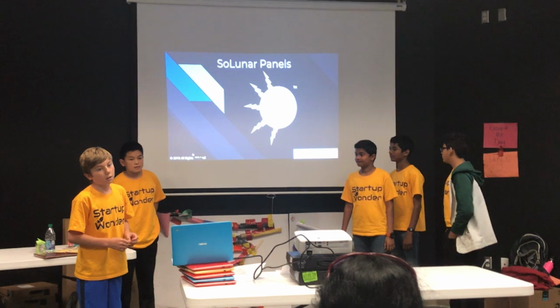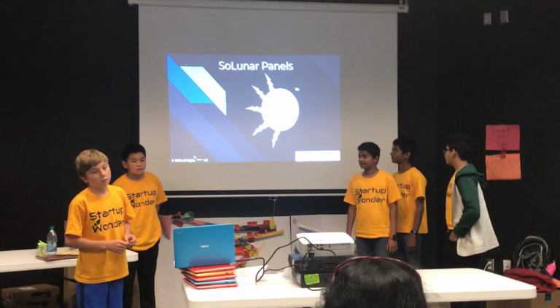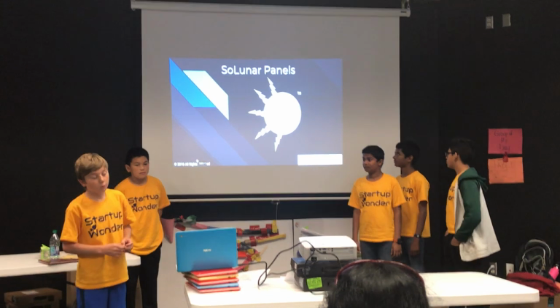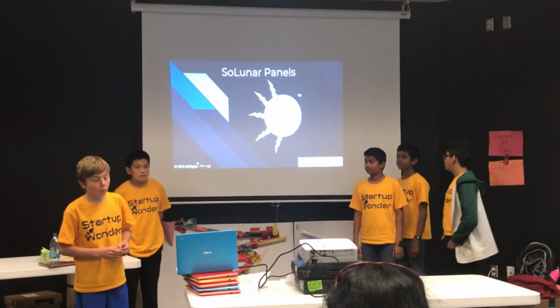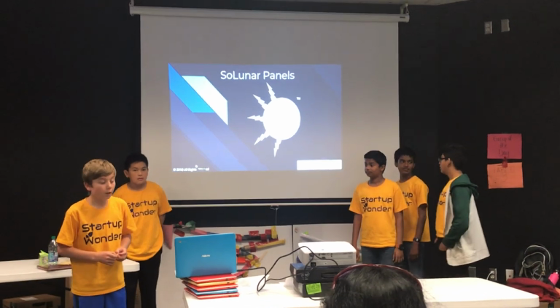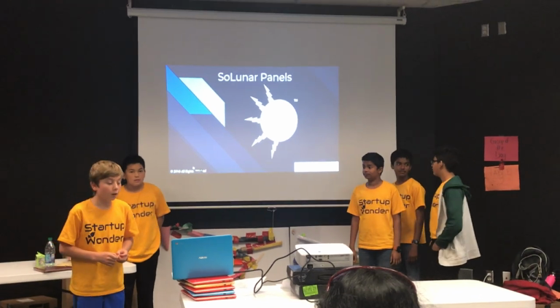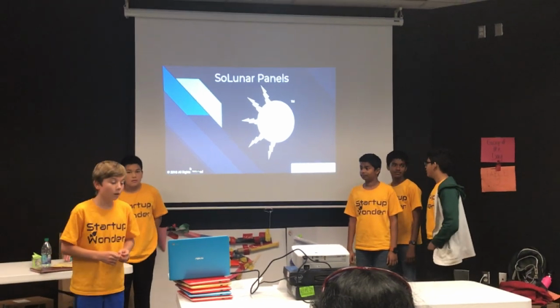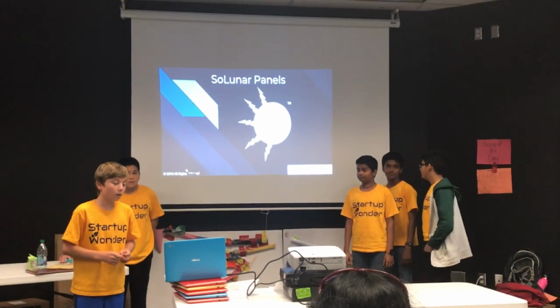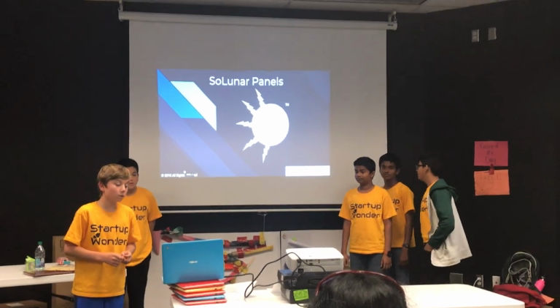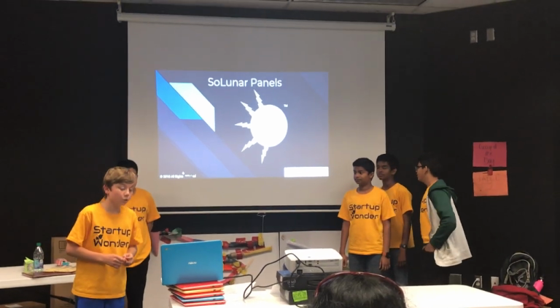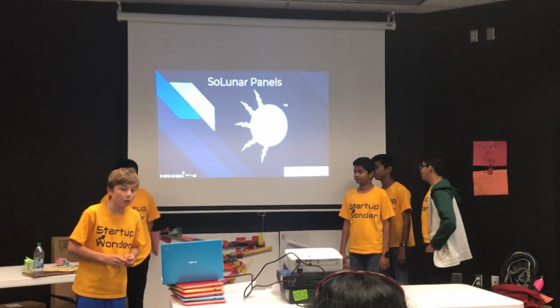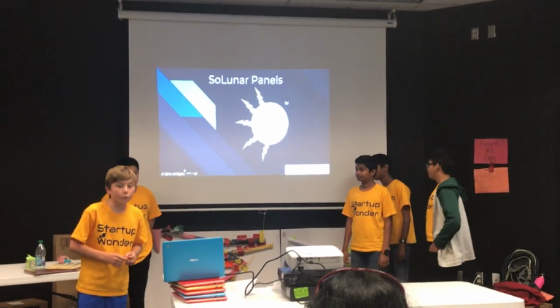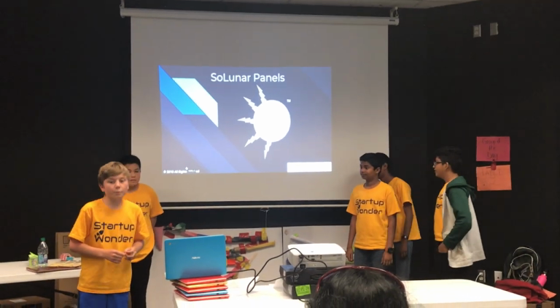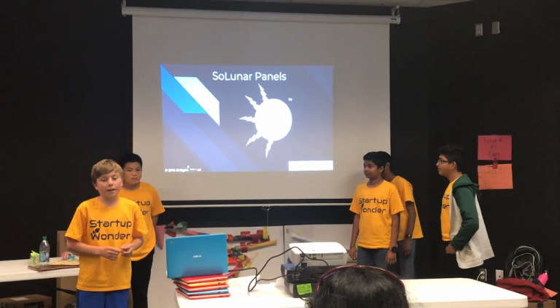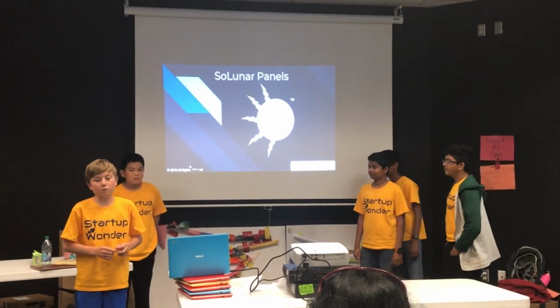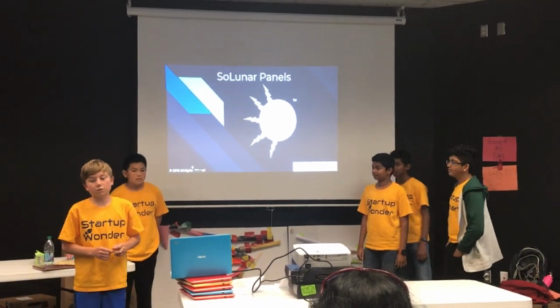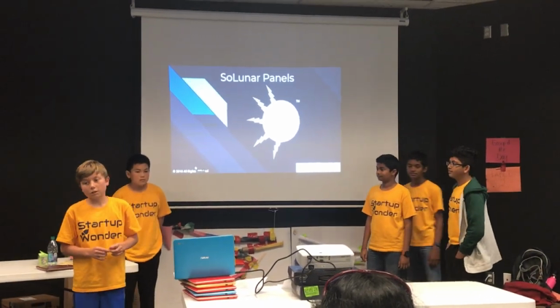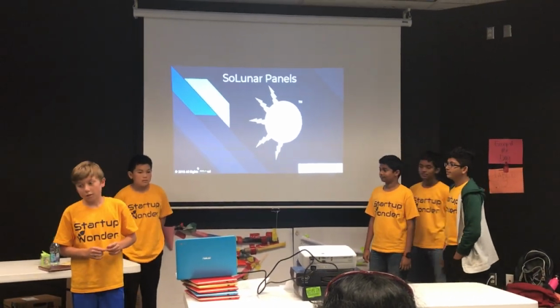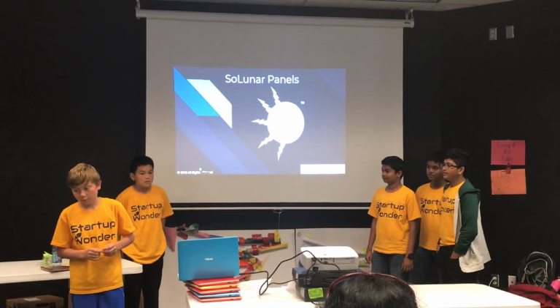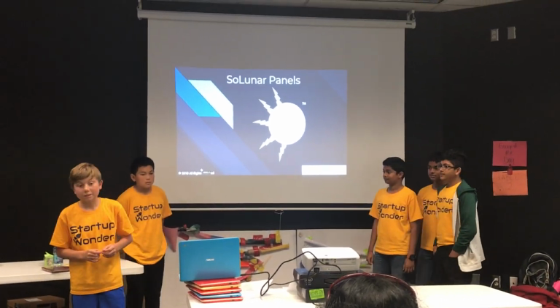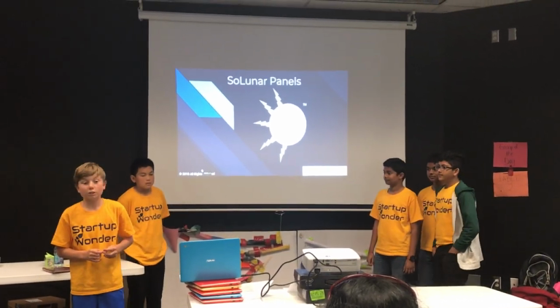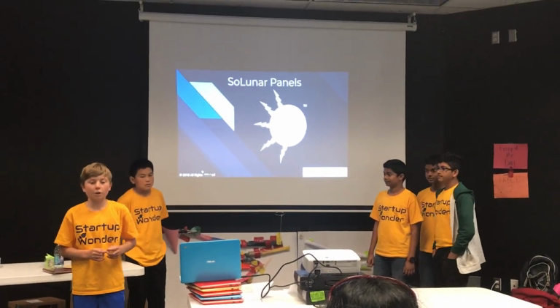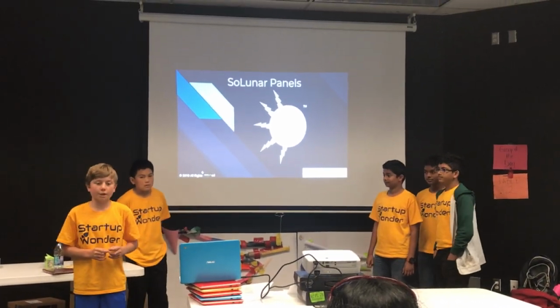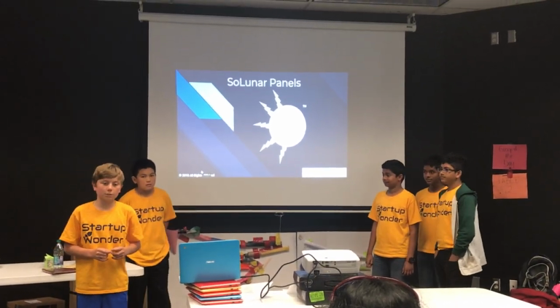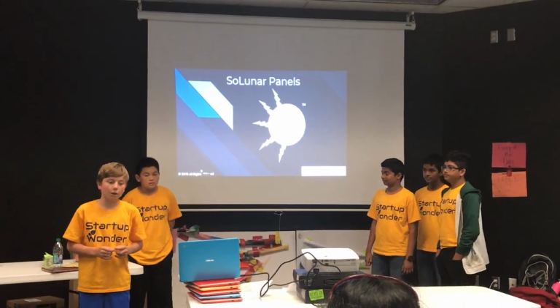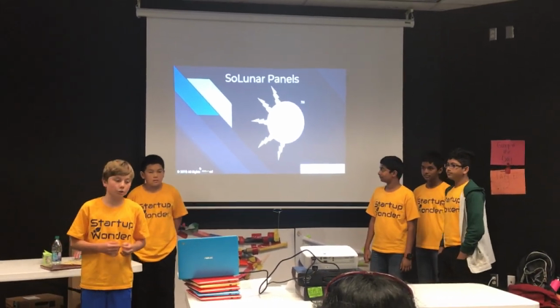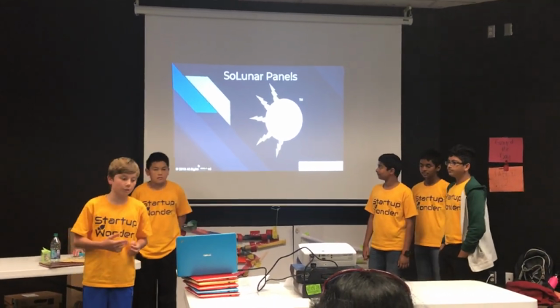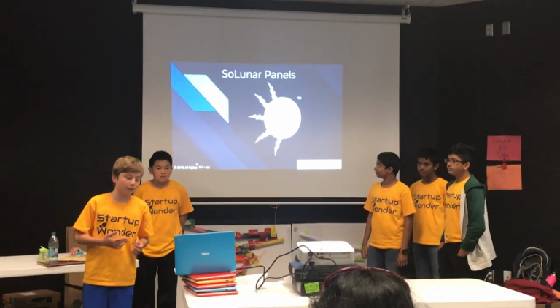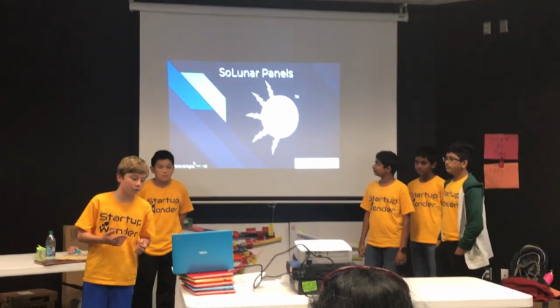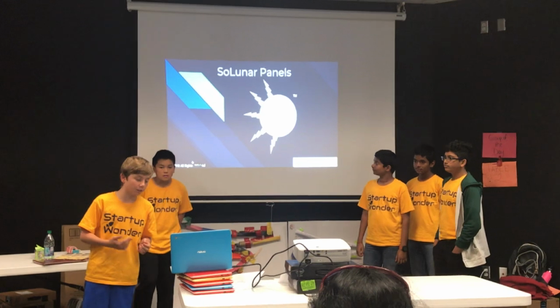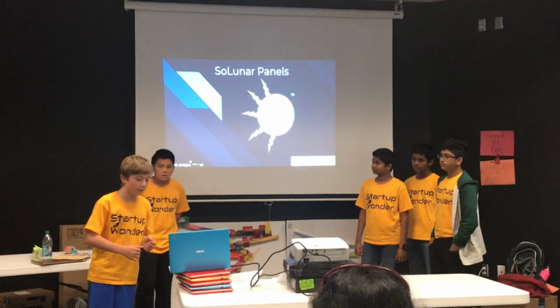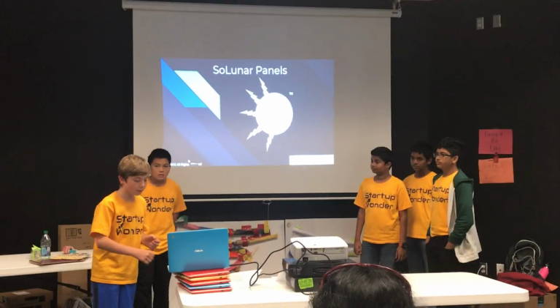We are solar panels — basically solar panels that also collect energy at night.